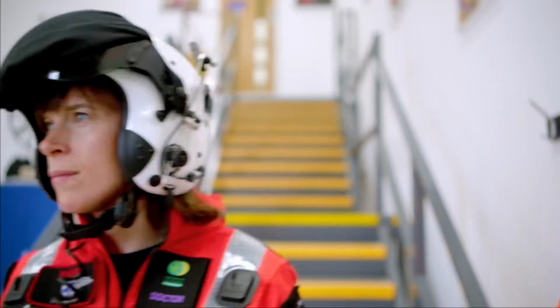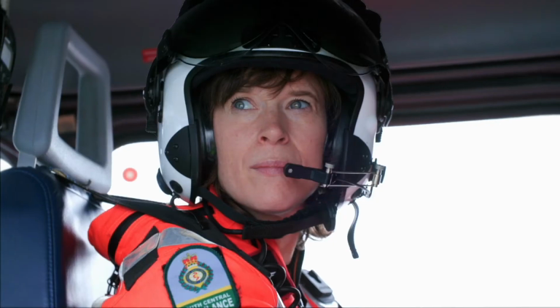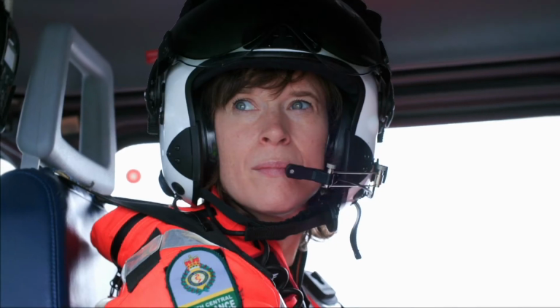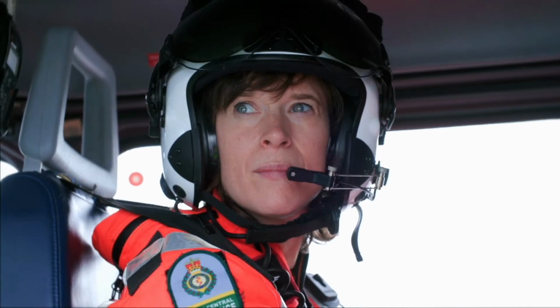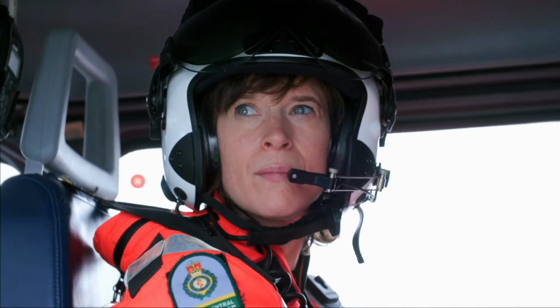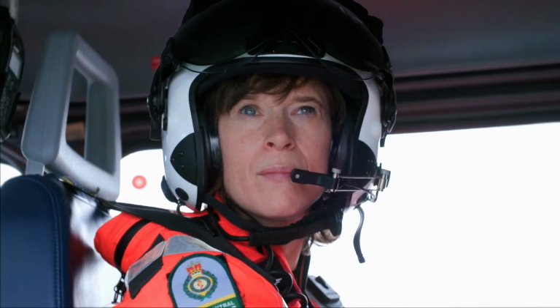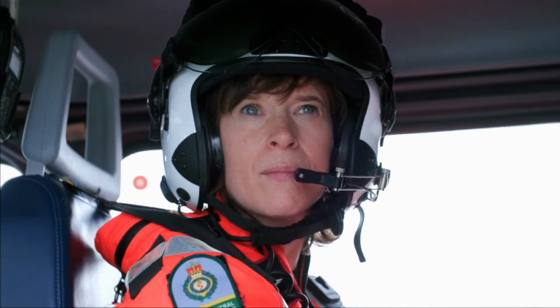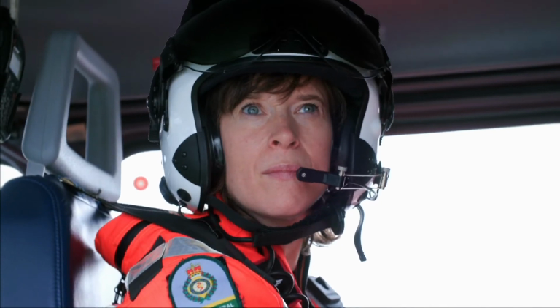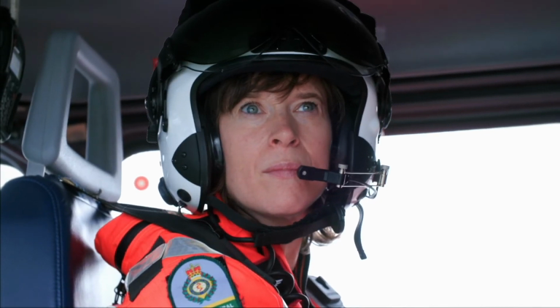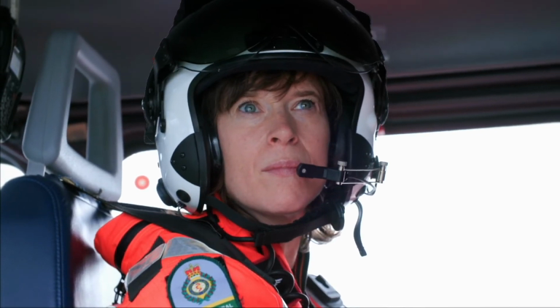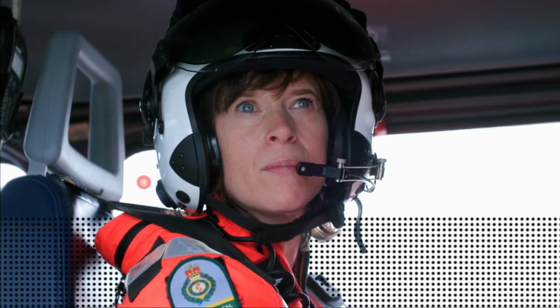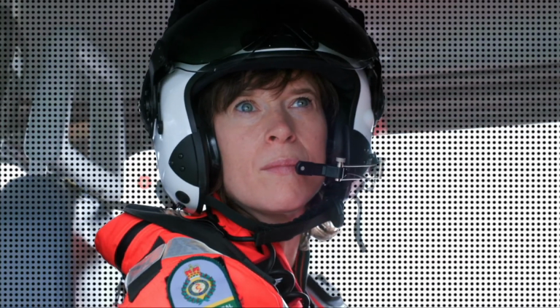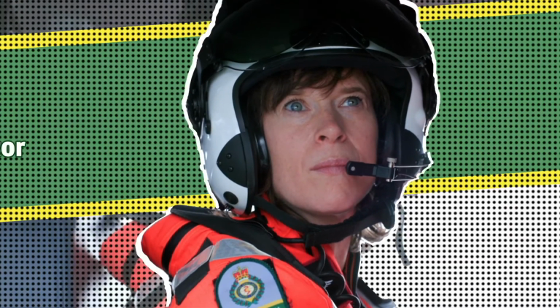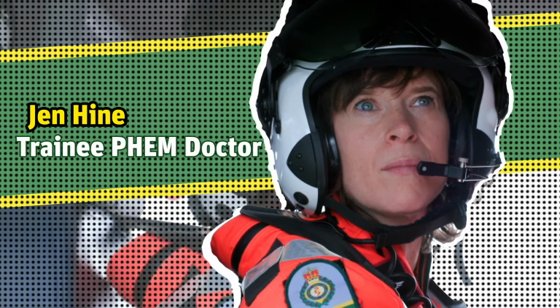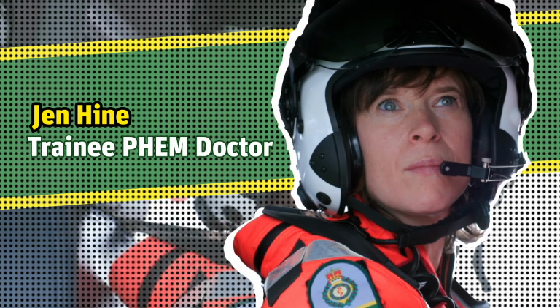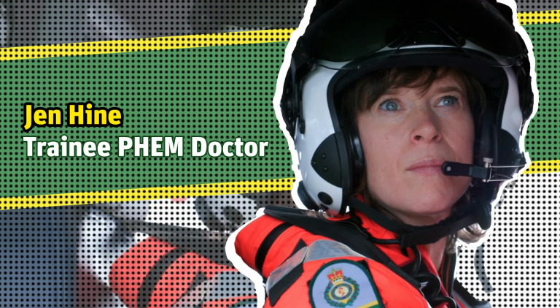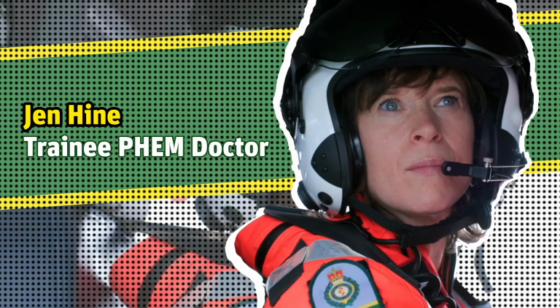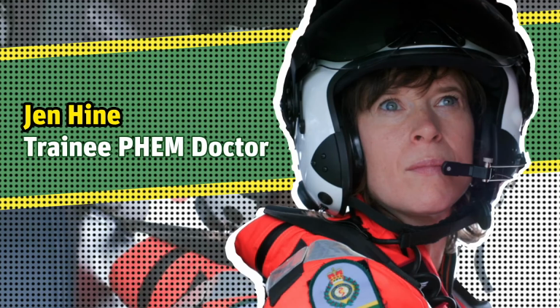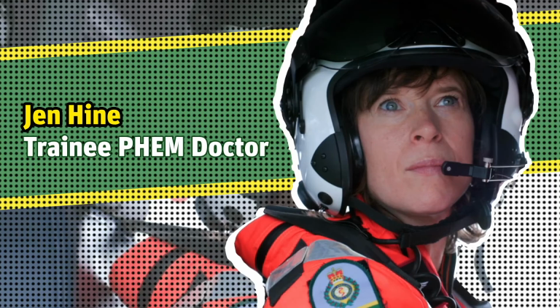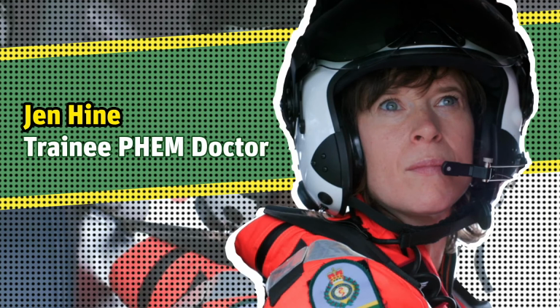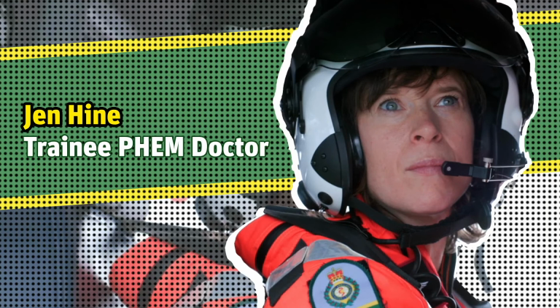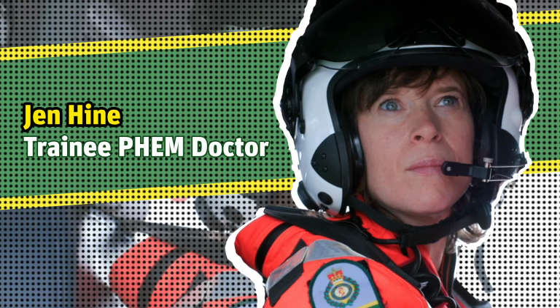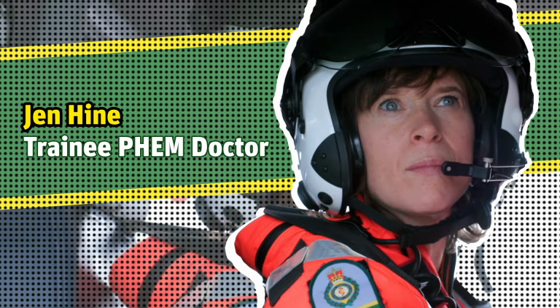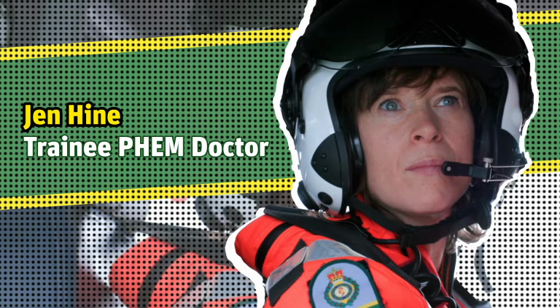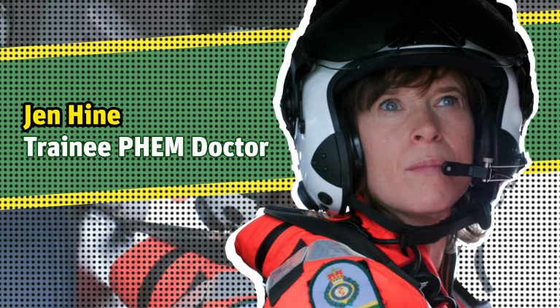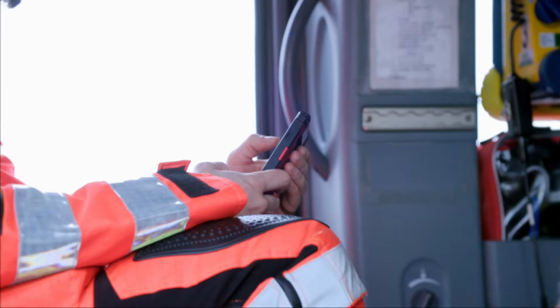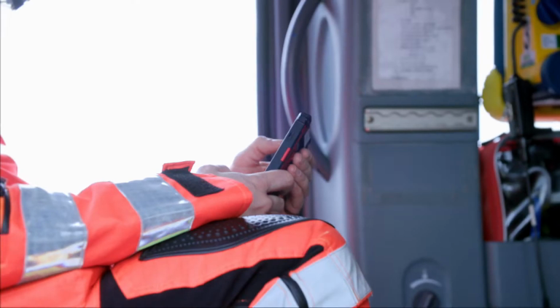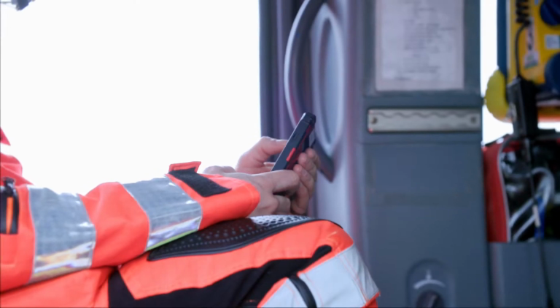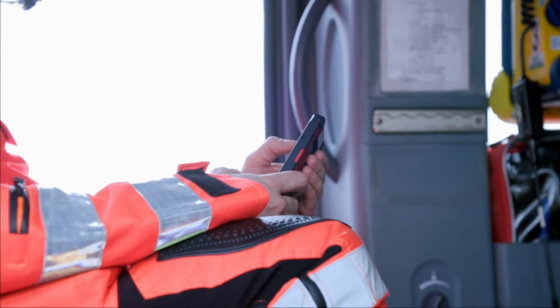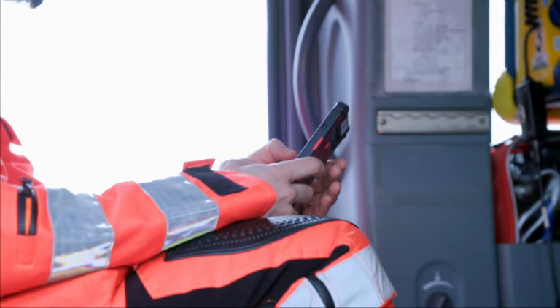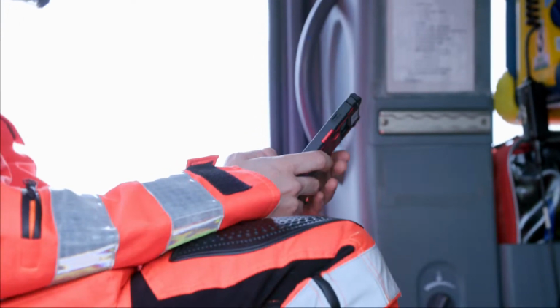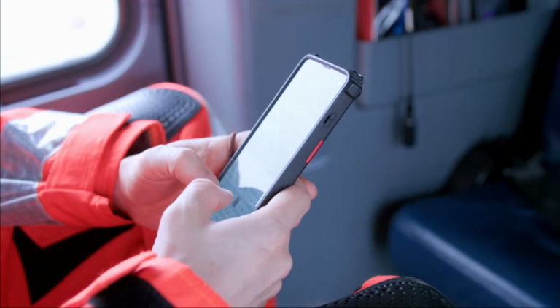Hello, my name is Jen. I'm one of the doctors at the Hampshire Isle of Wight Air Ambulance and I'm going to talk you through some of the equipment that we use today.